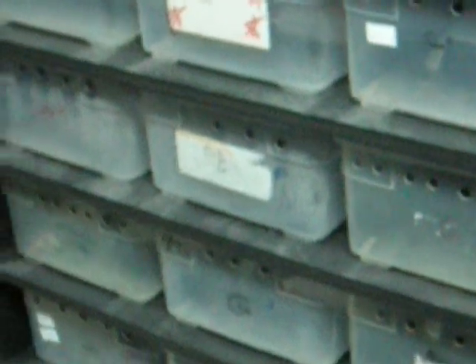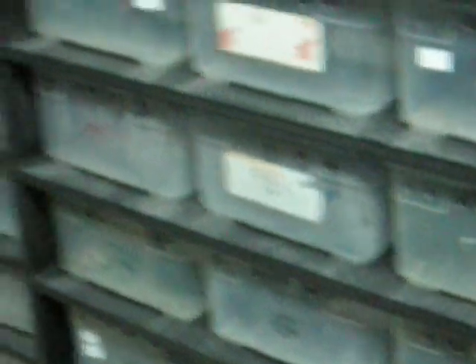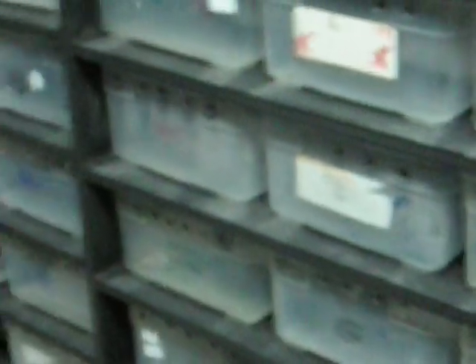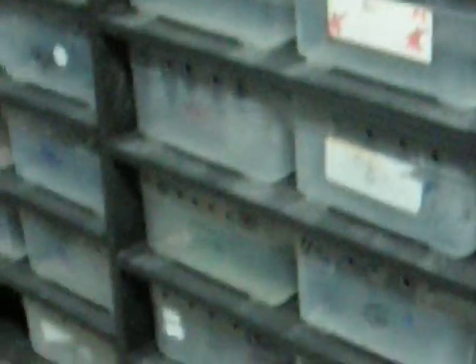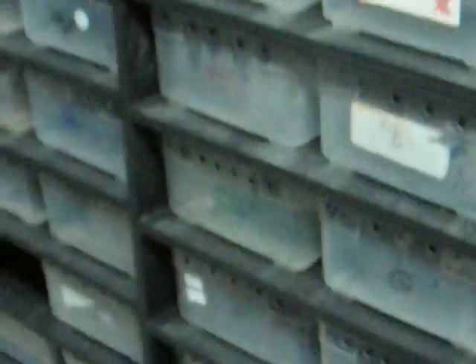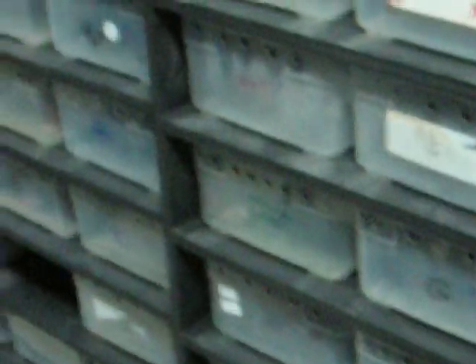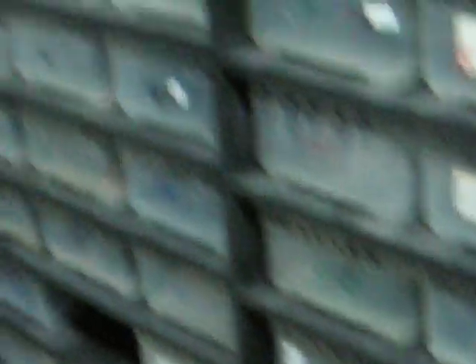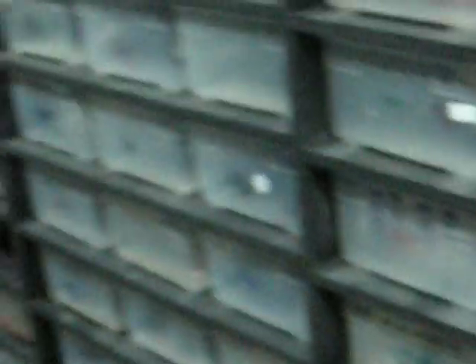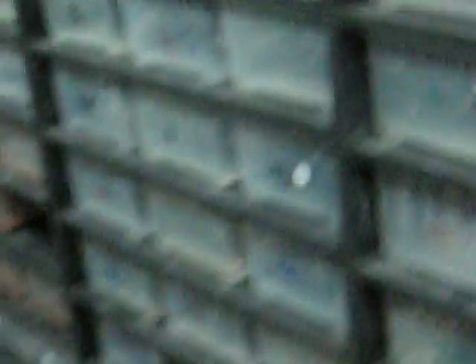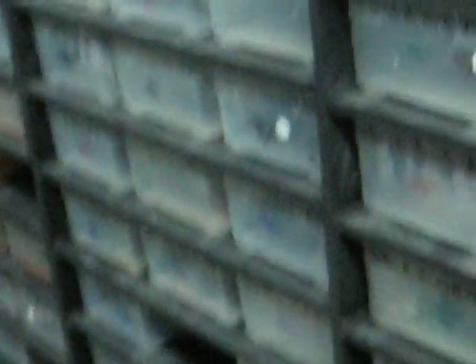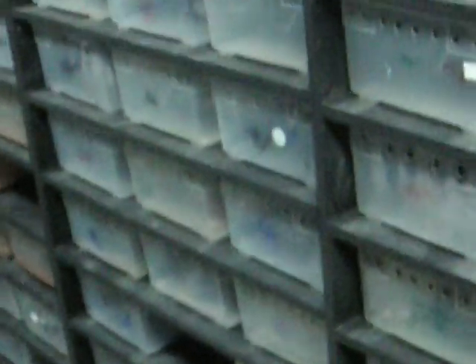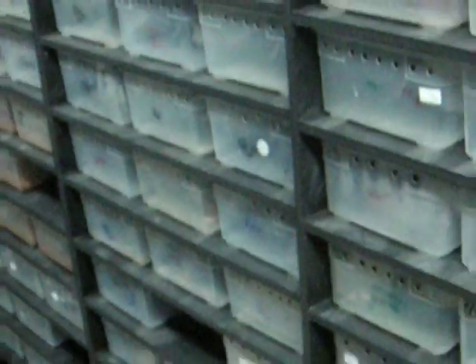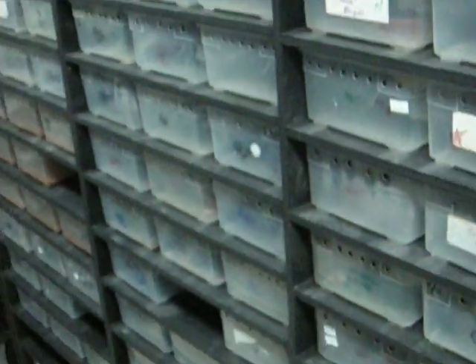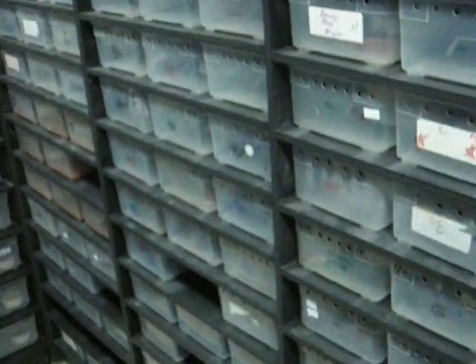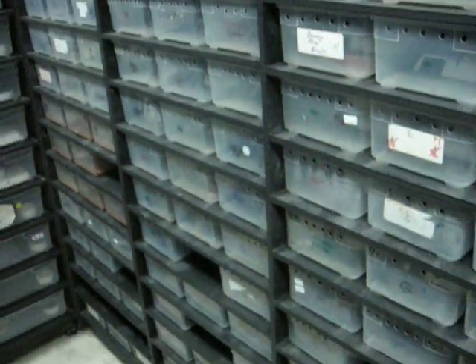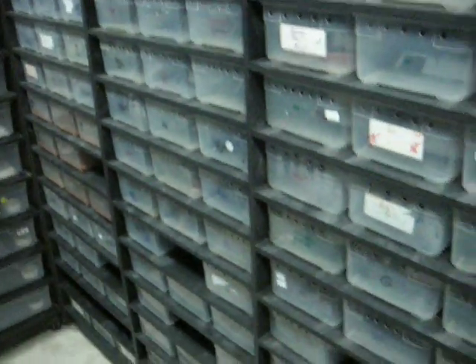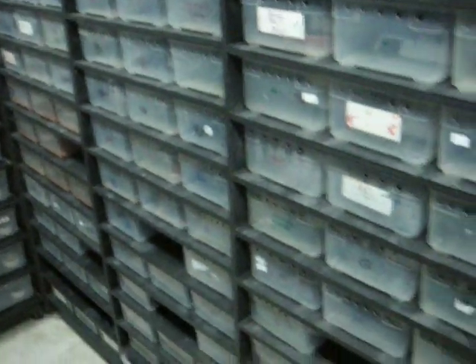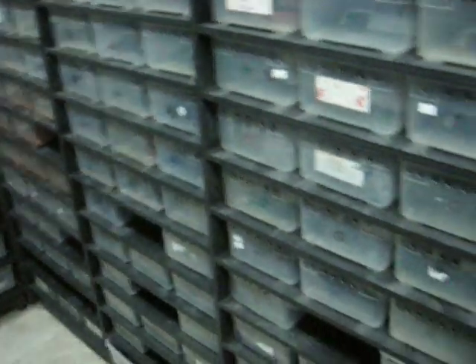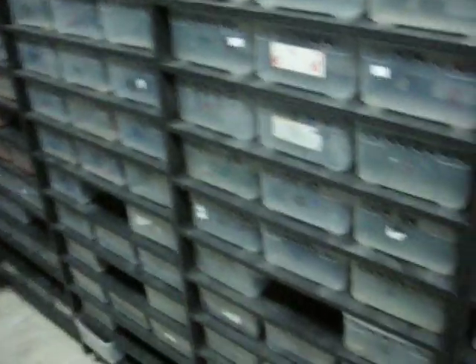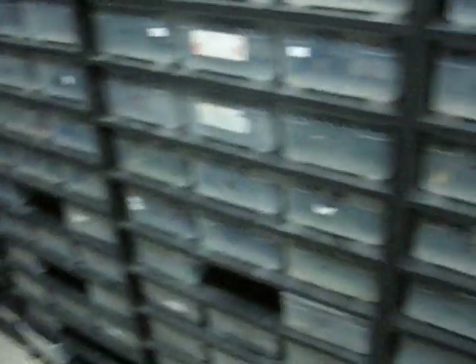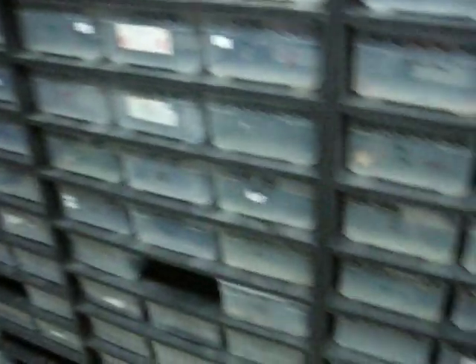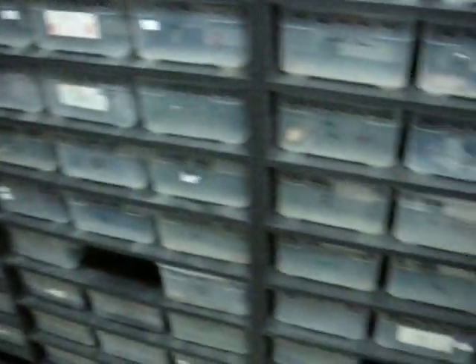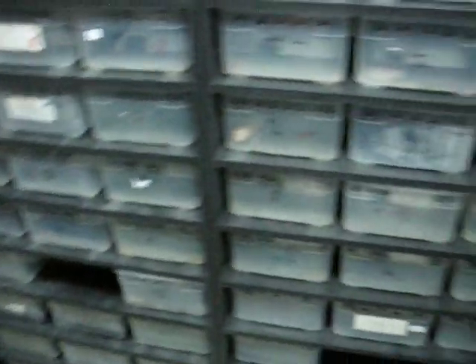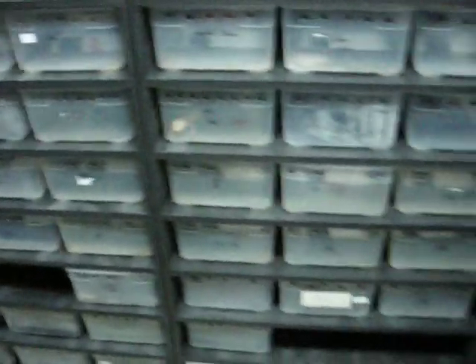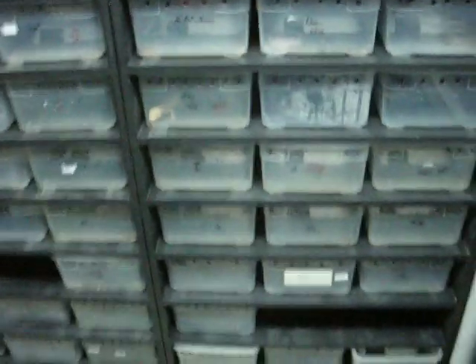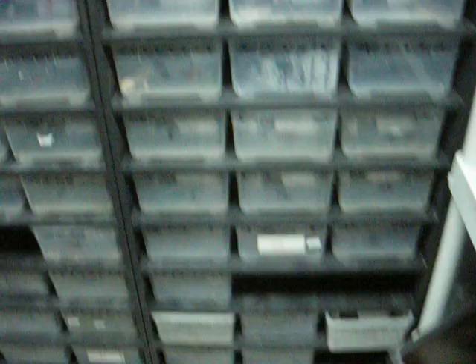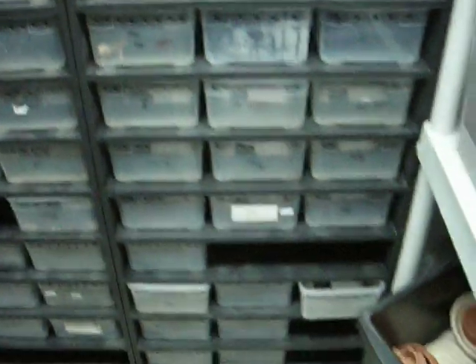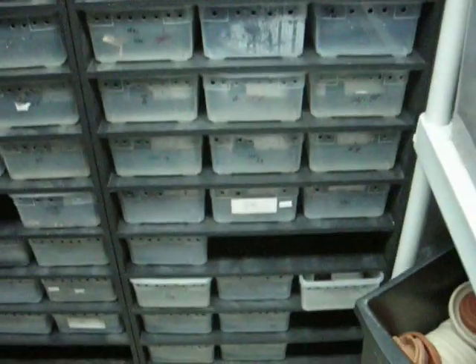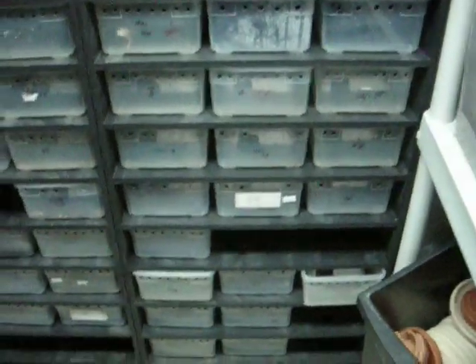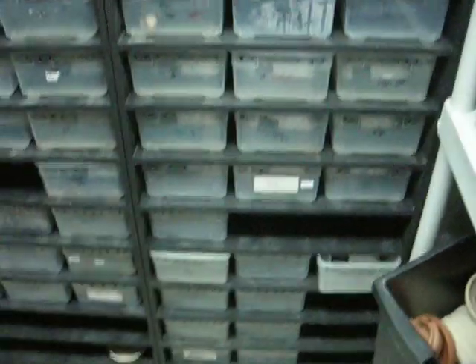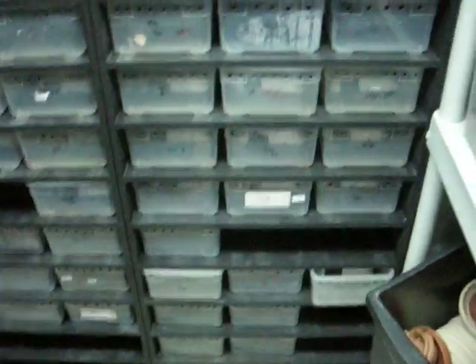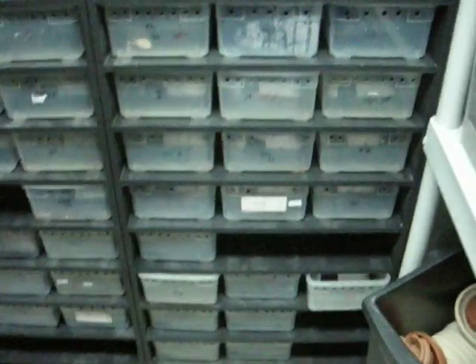I'll go through and see if I can't find any more stuff for you guys to drool over and show it in natural sunlight.